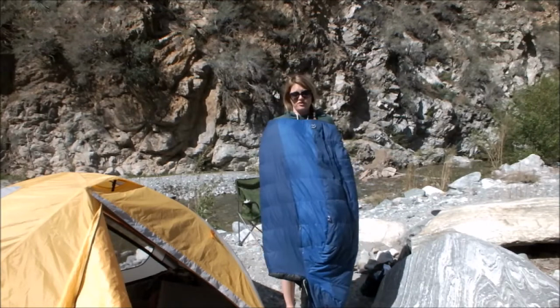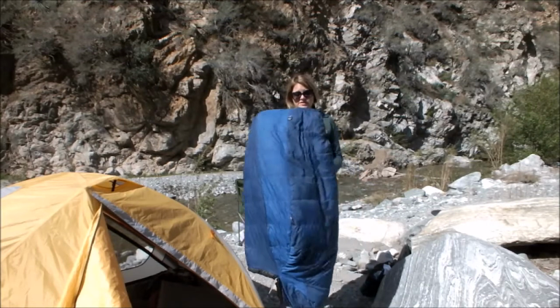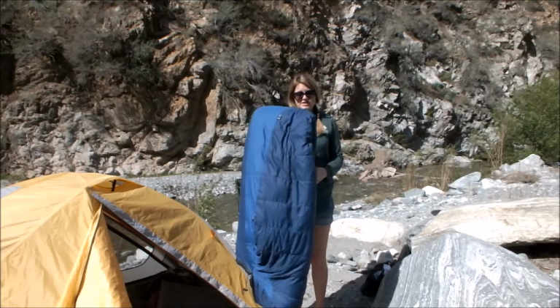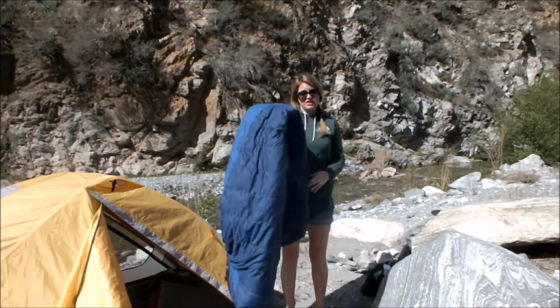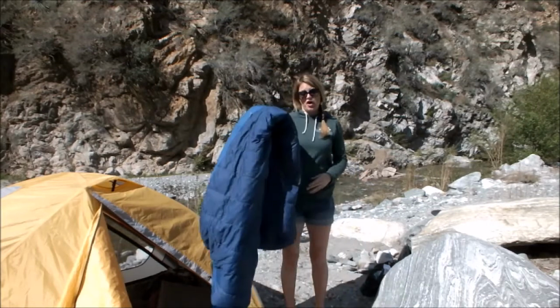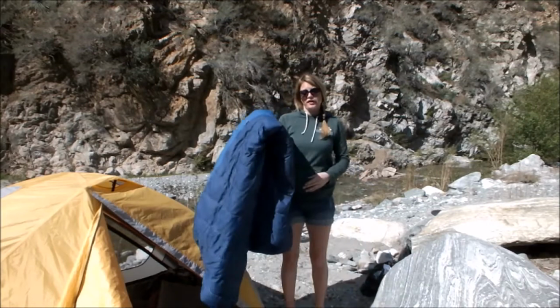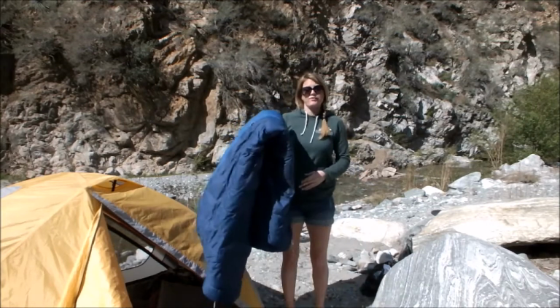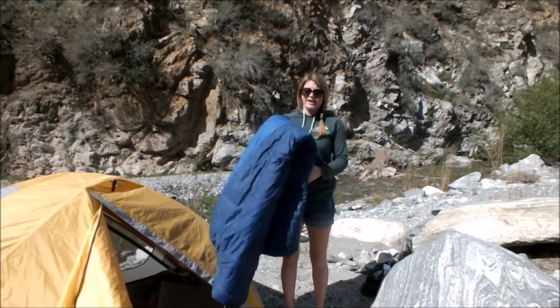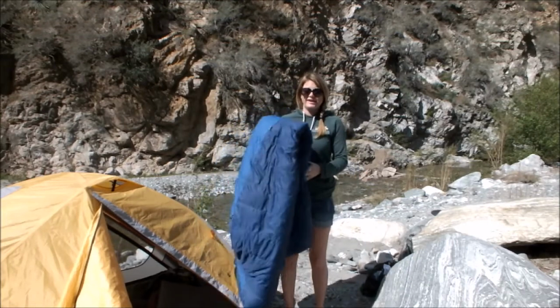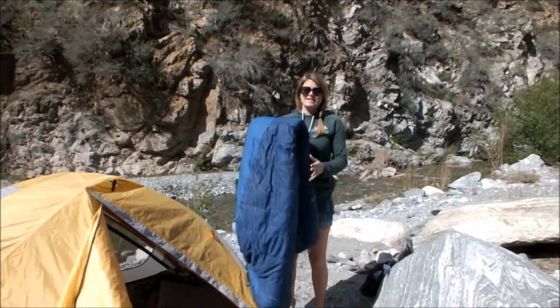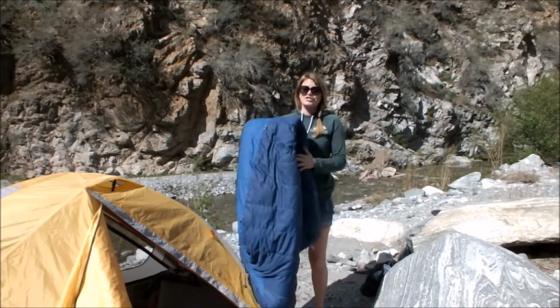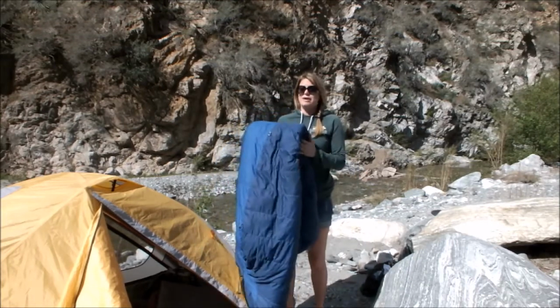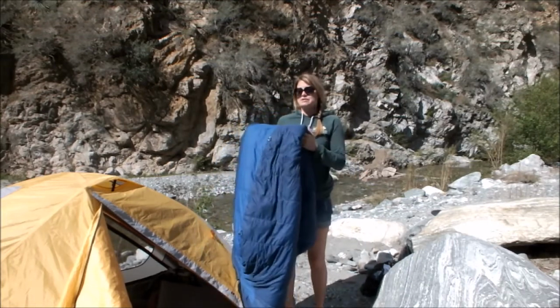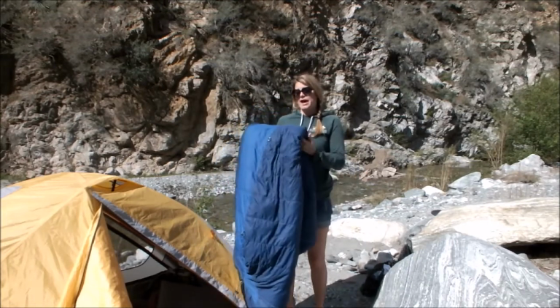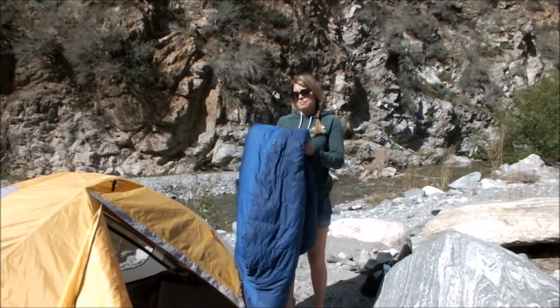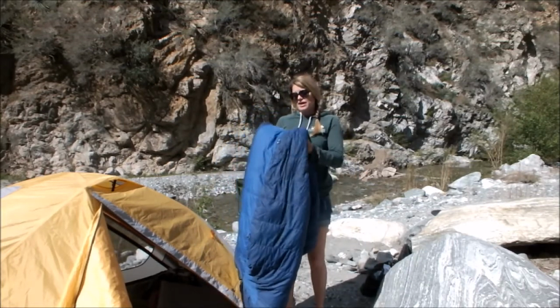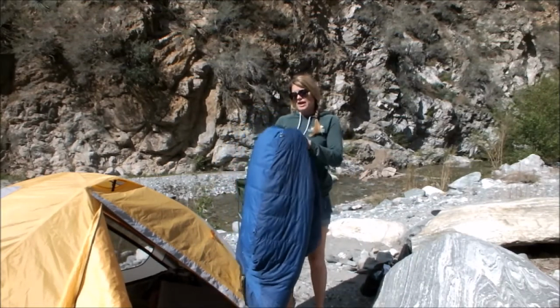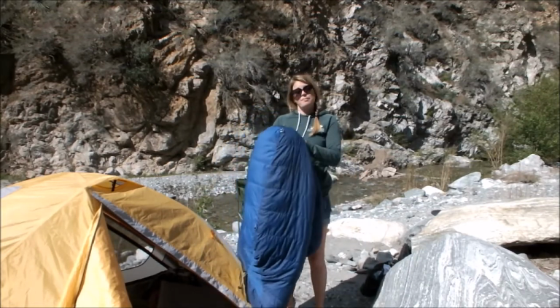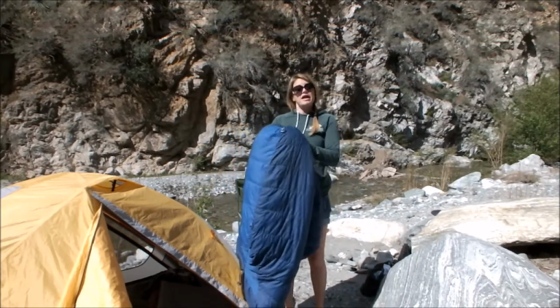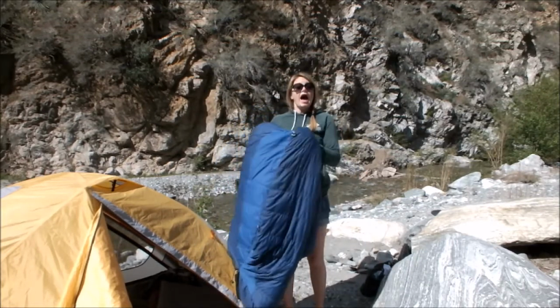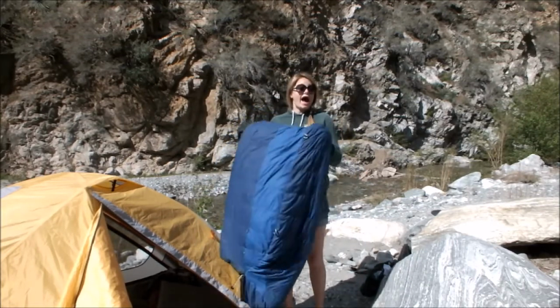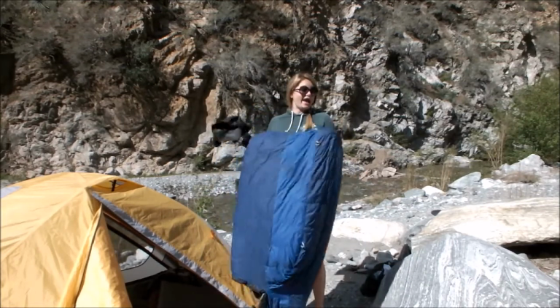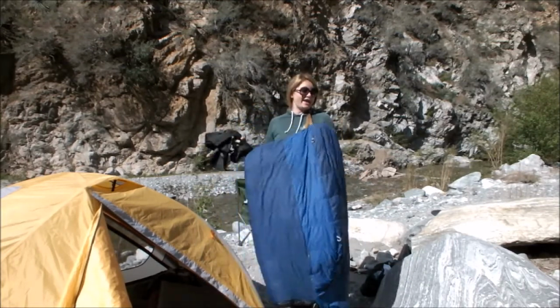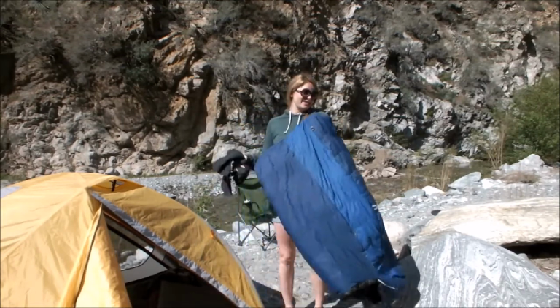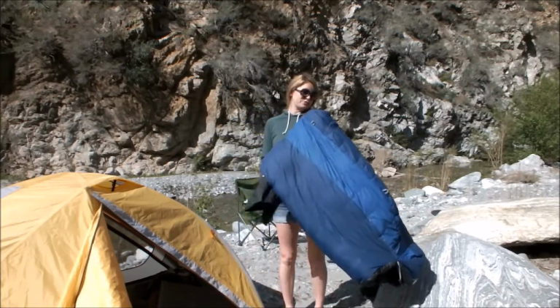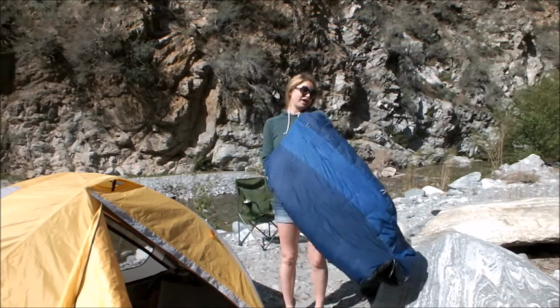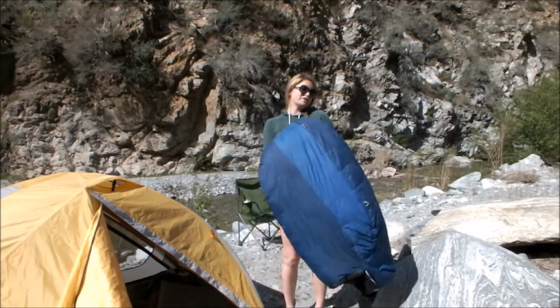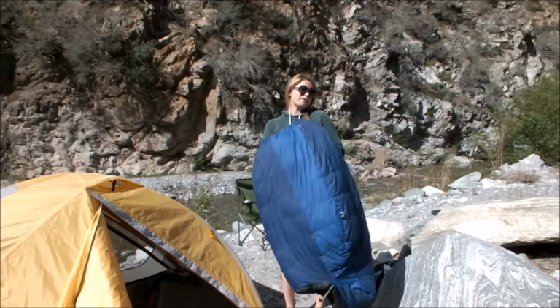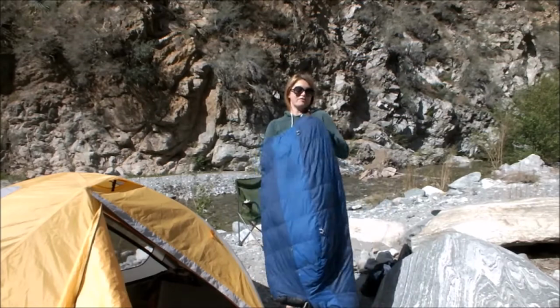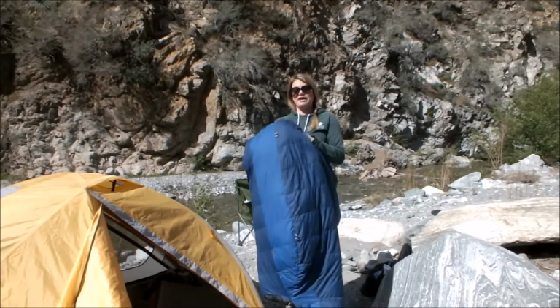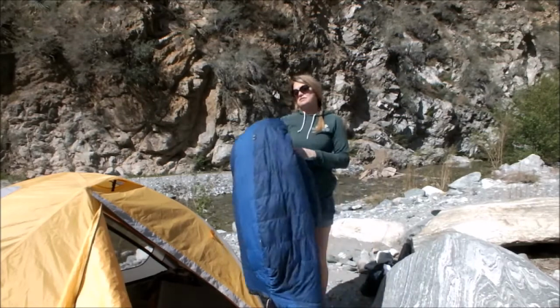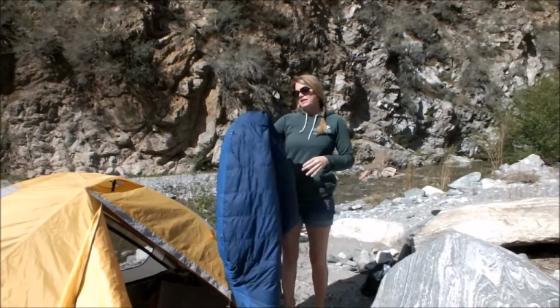So this is the REI Radiant — it's actually a men's bag, but this is what I use. My boyfriend gave it to me.